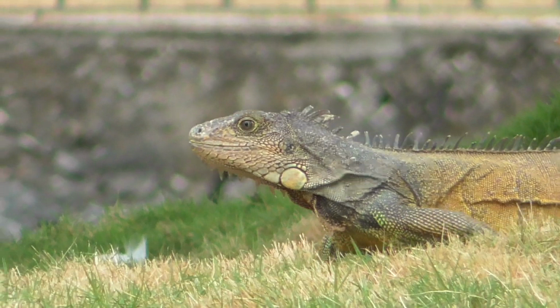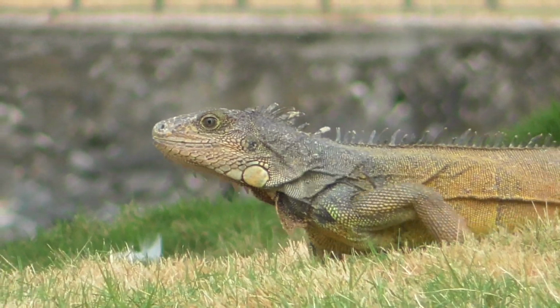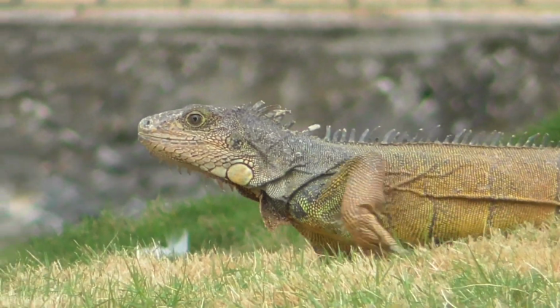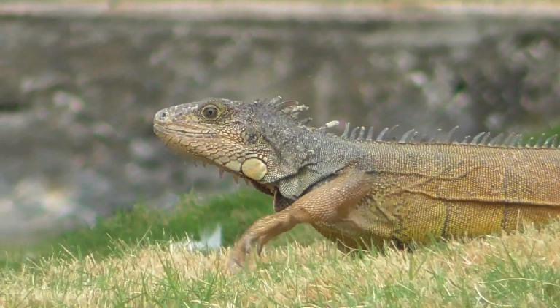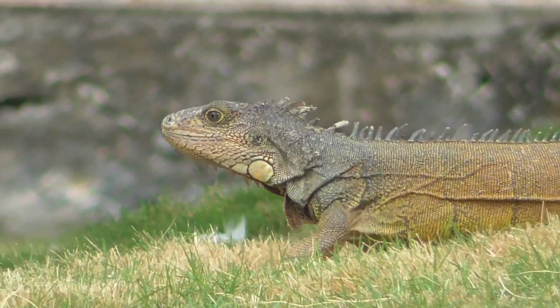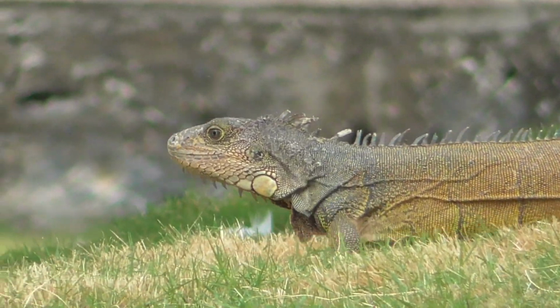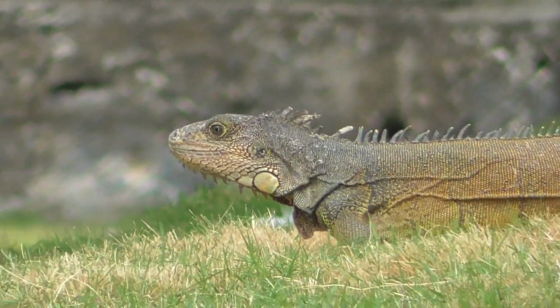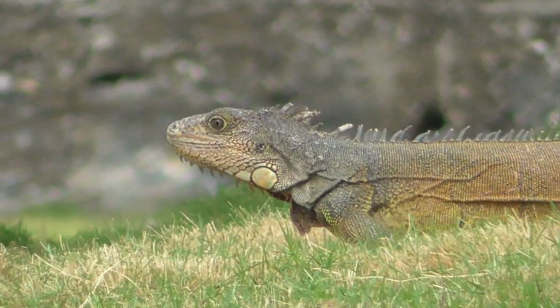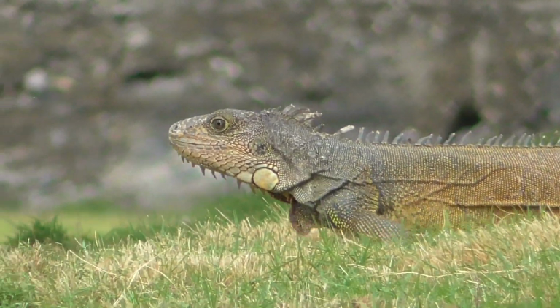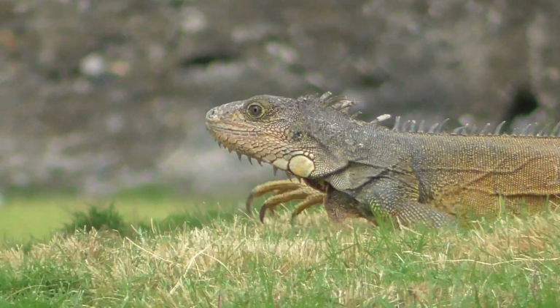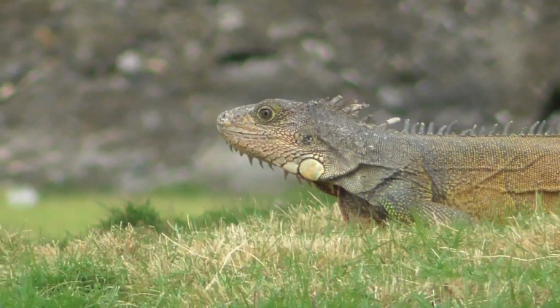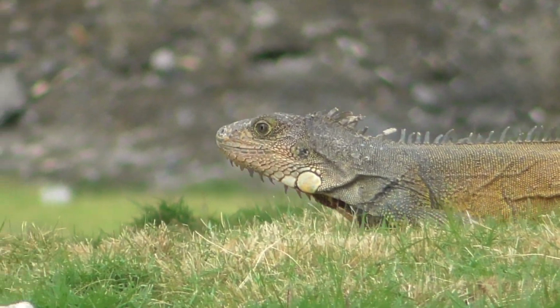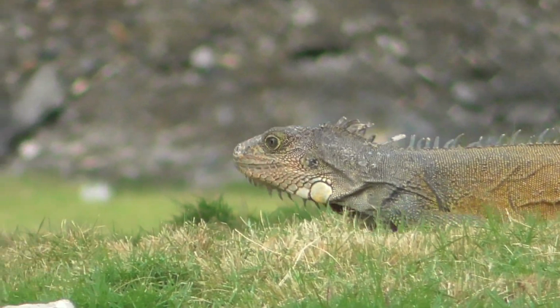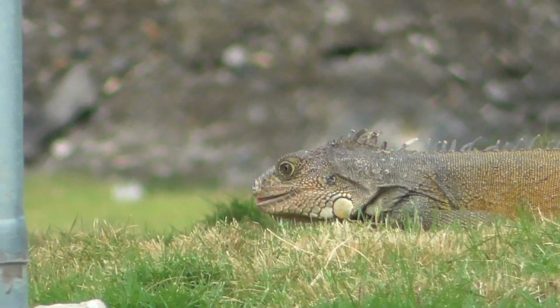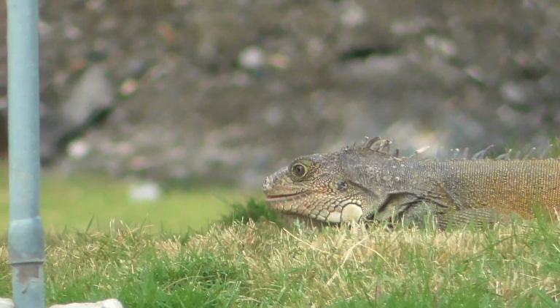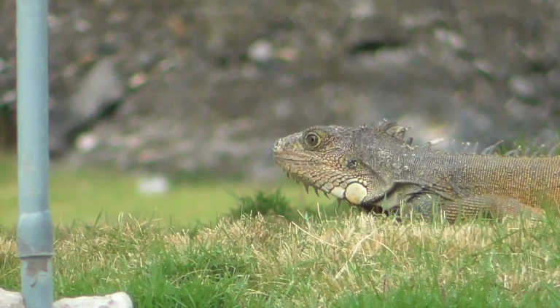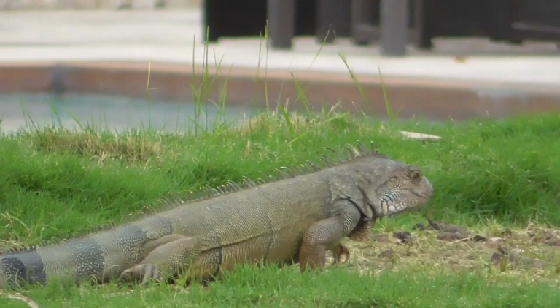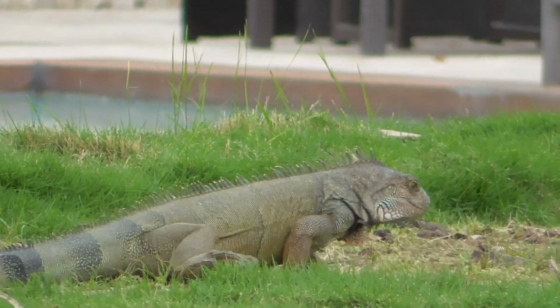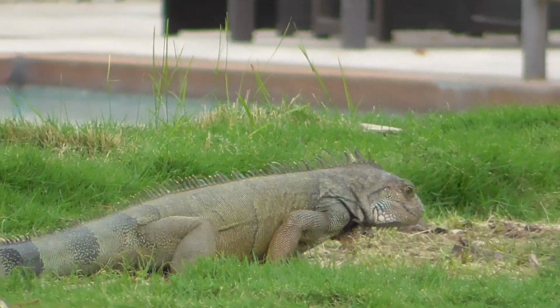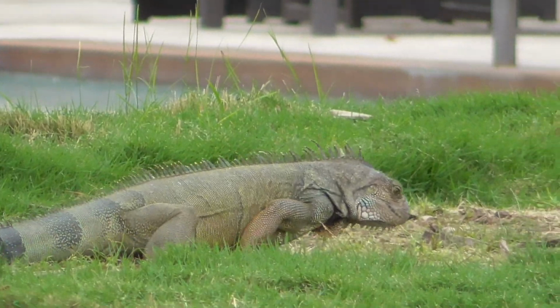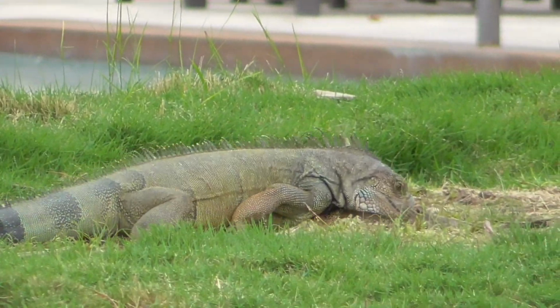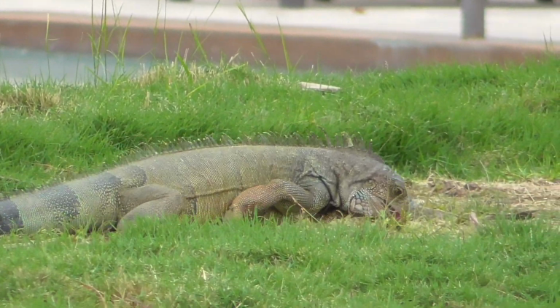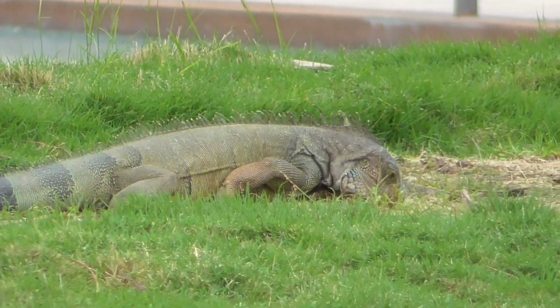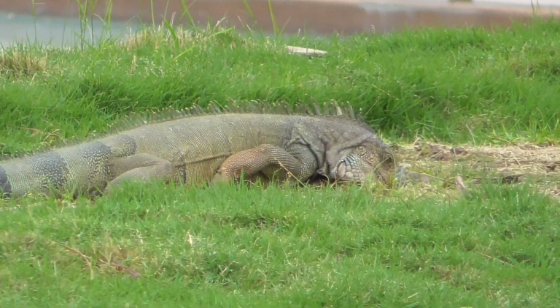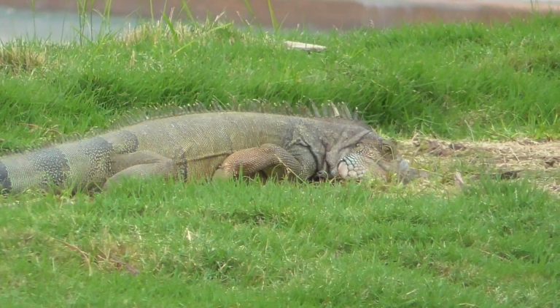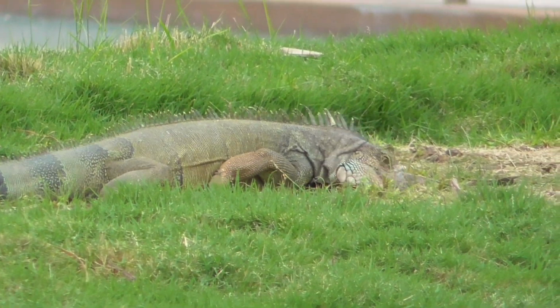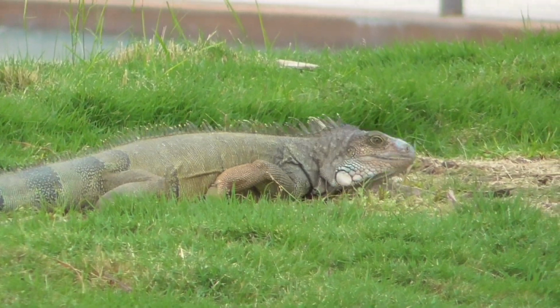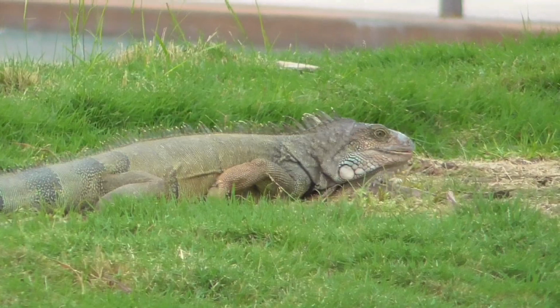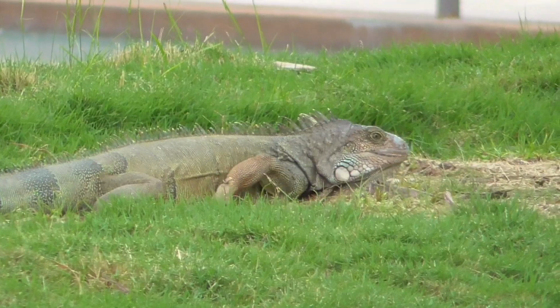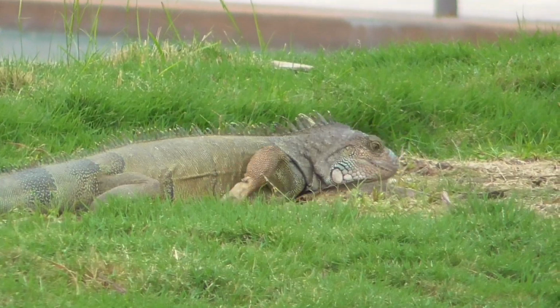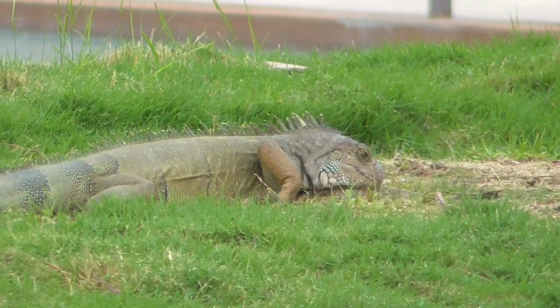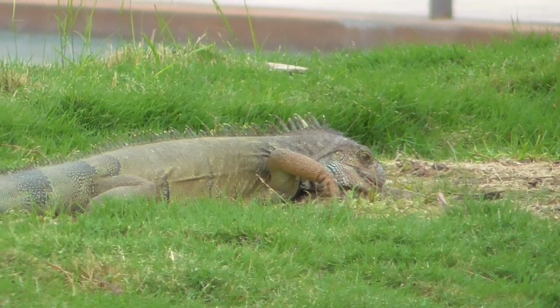Despite their large predatory appearance, Iguanas are herbivores, eating grass, fruits, and leaves.